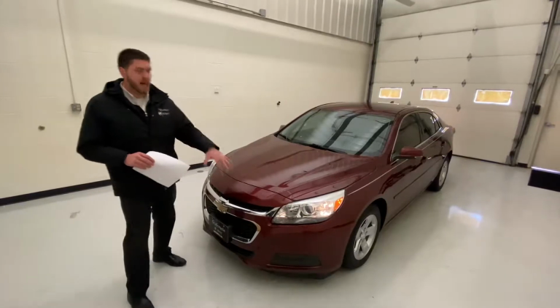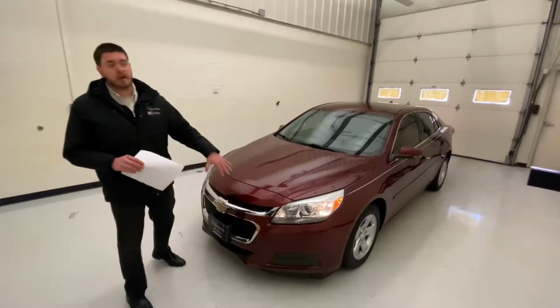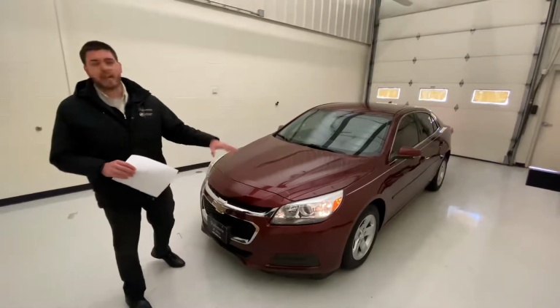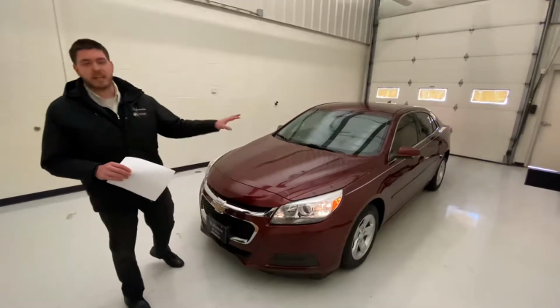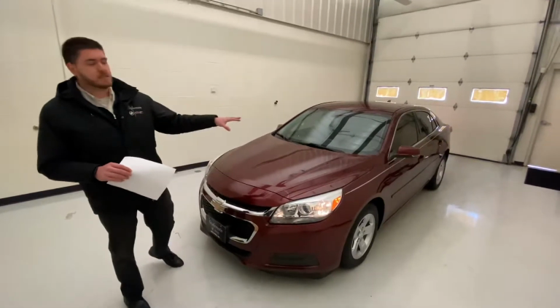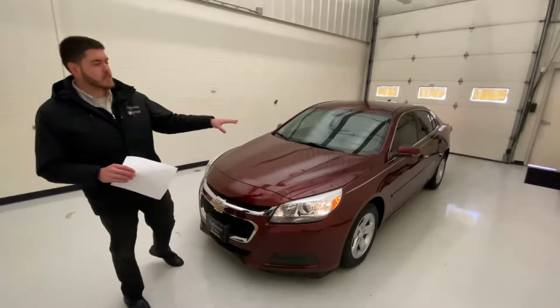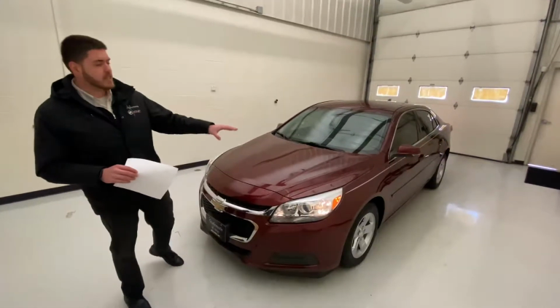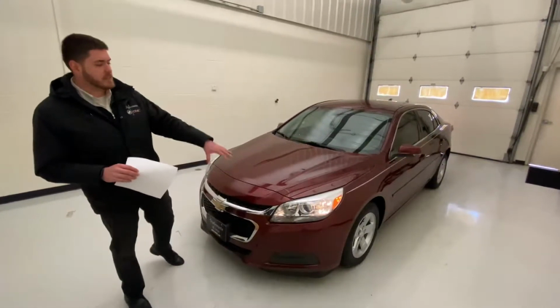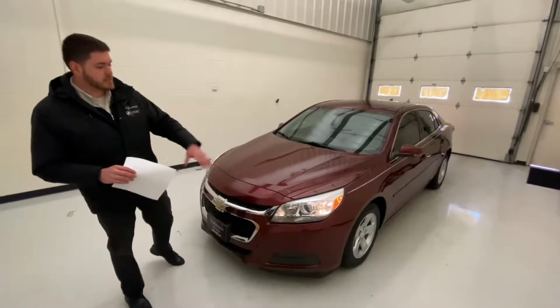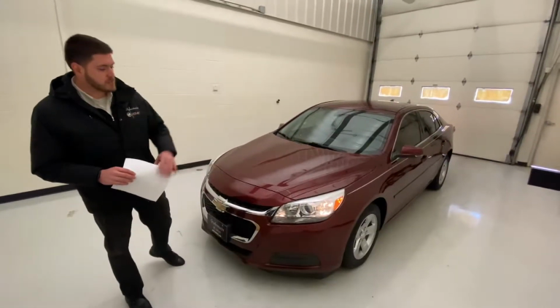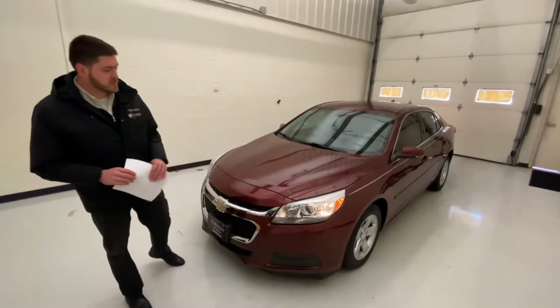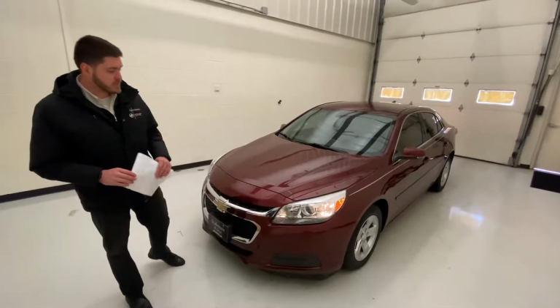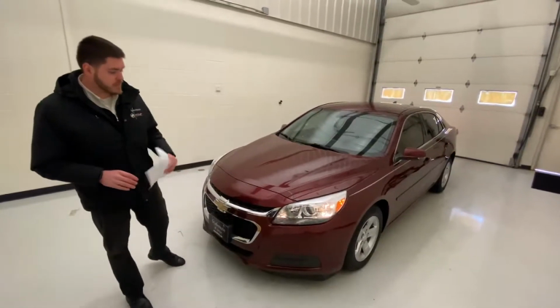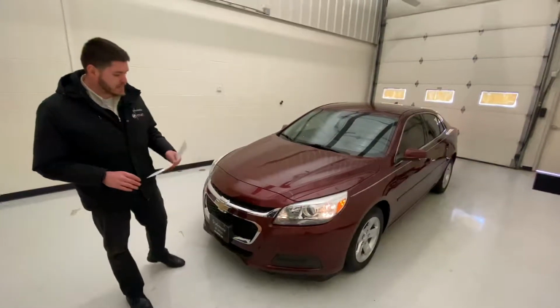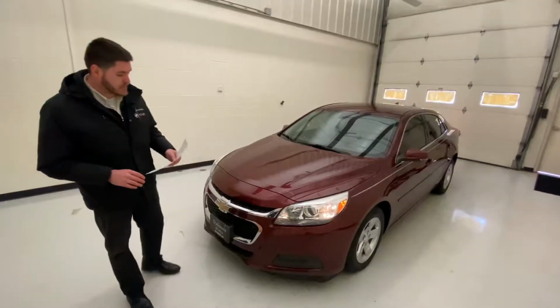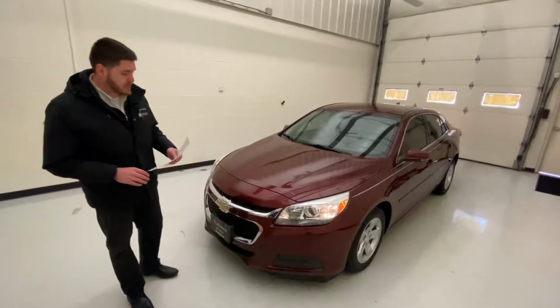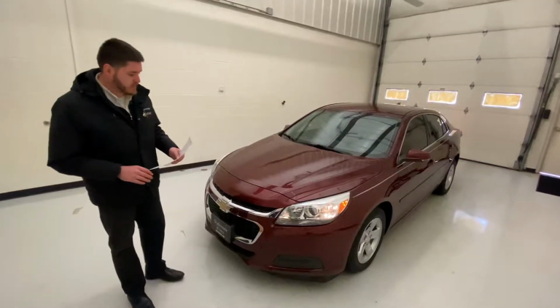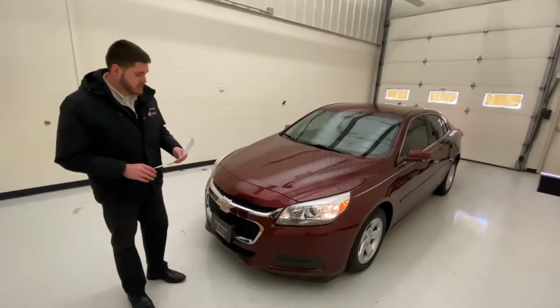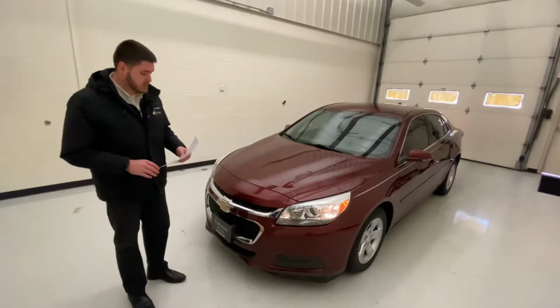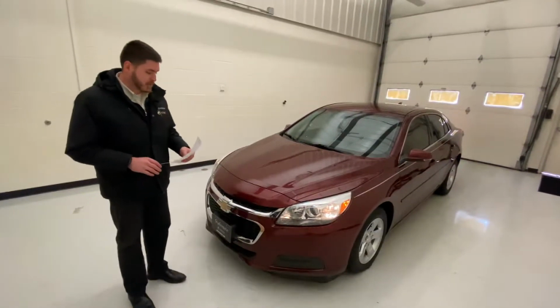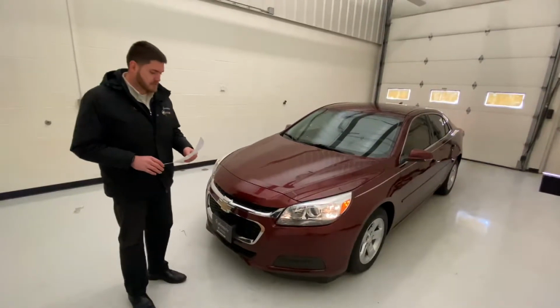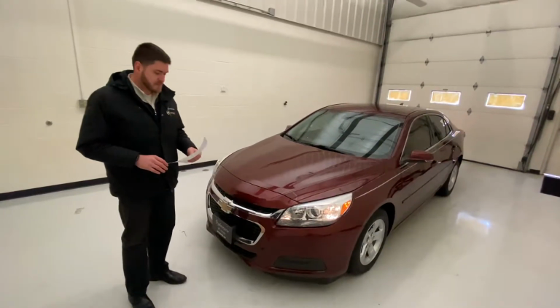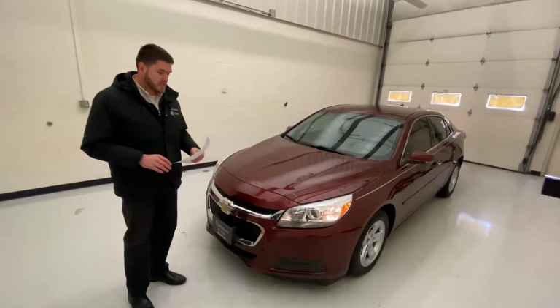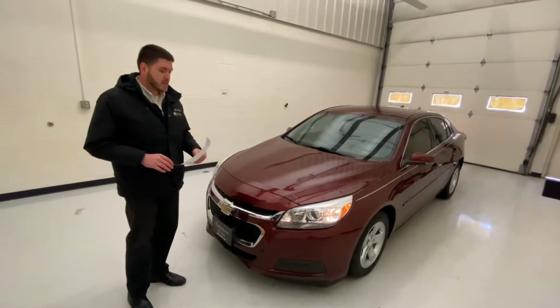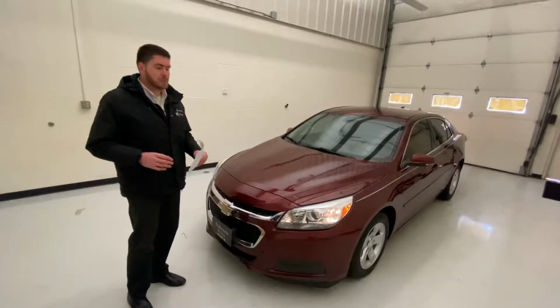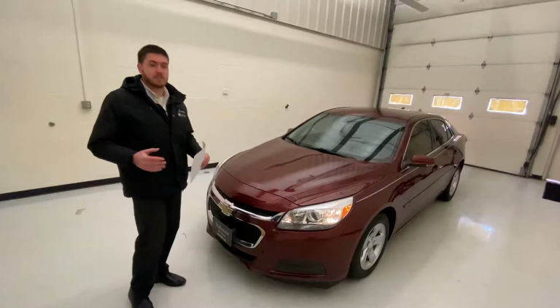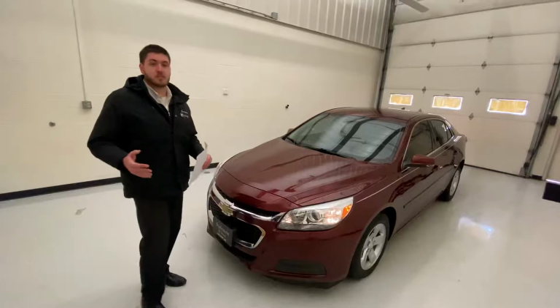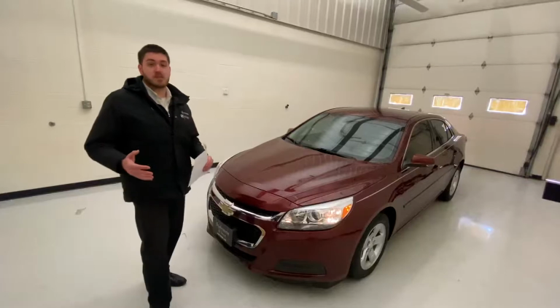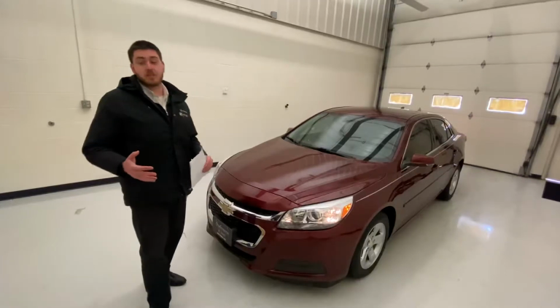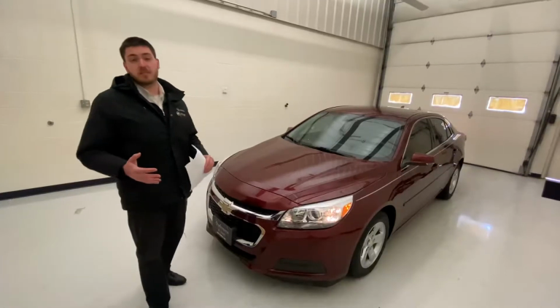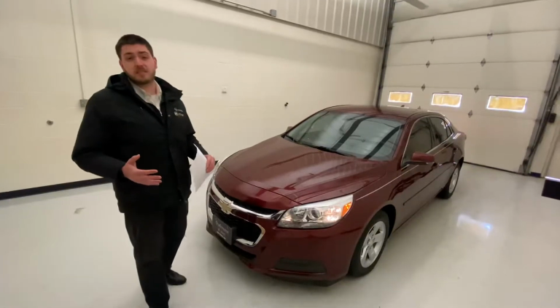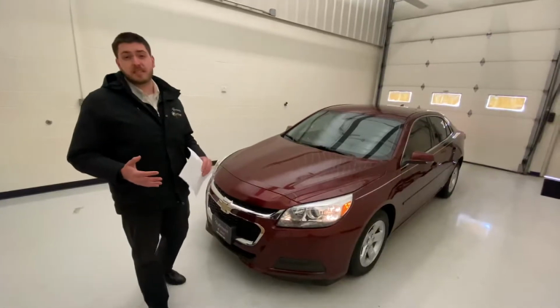It has automatic headlights and tail lights. Here's what the daytime driving lights look like on this 2016 model.